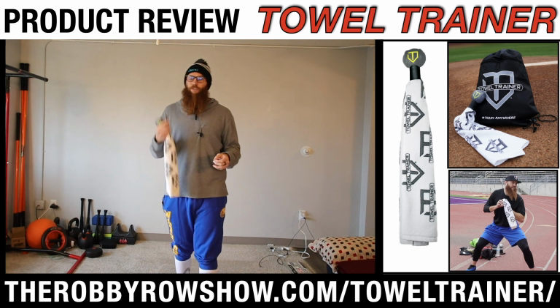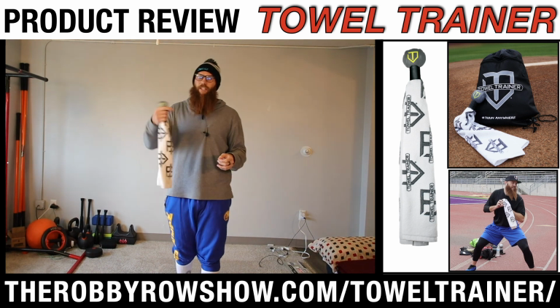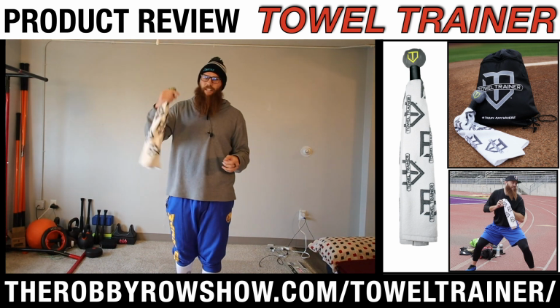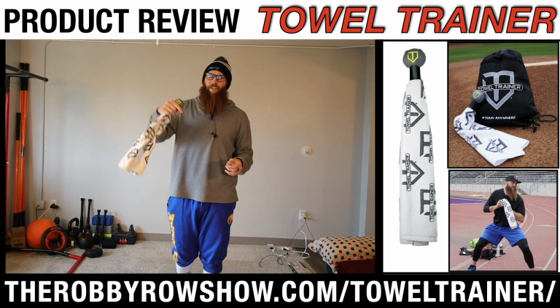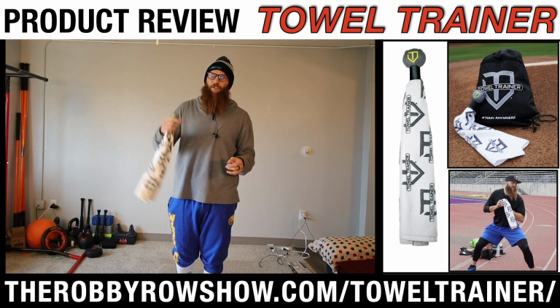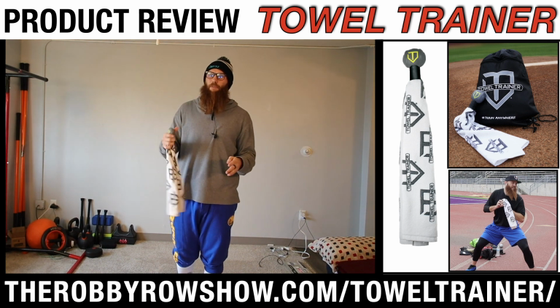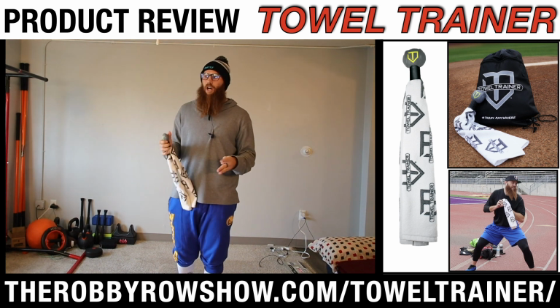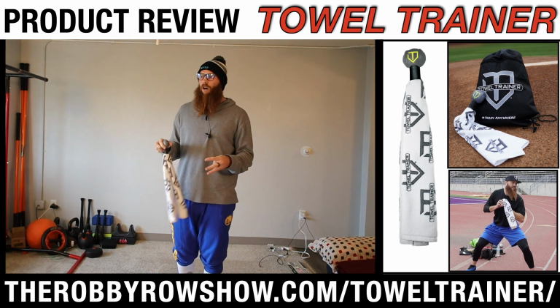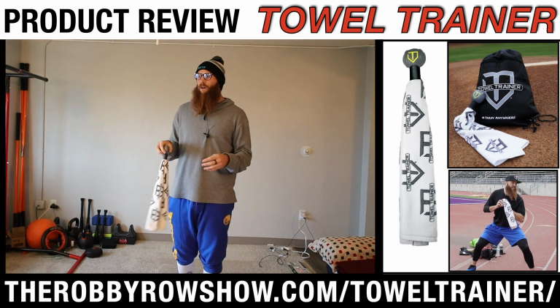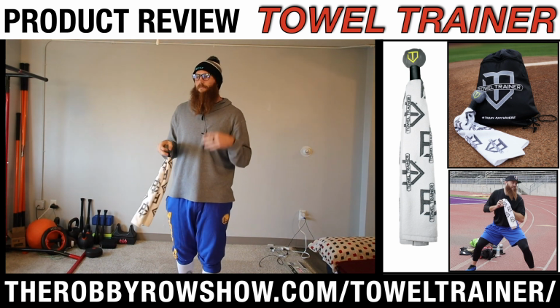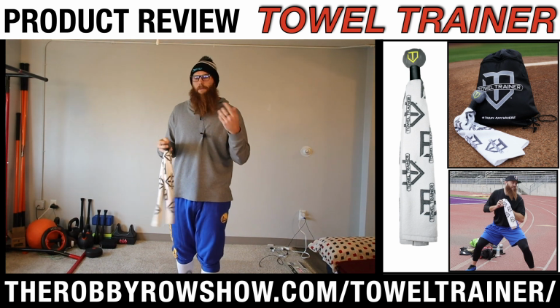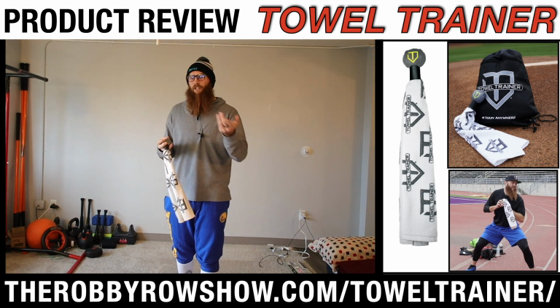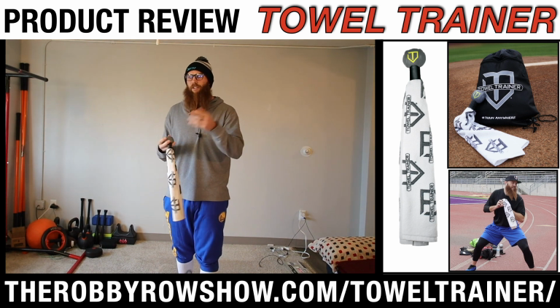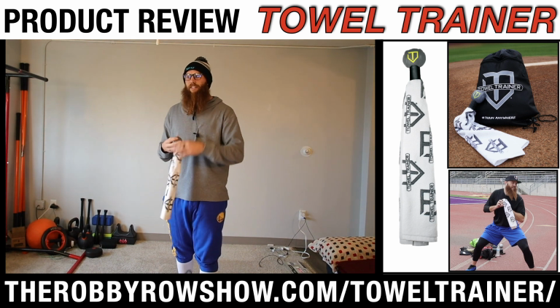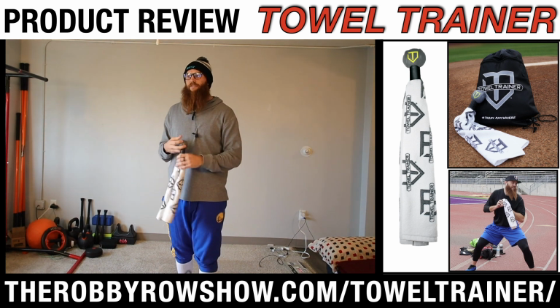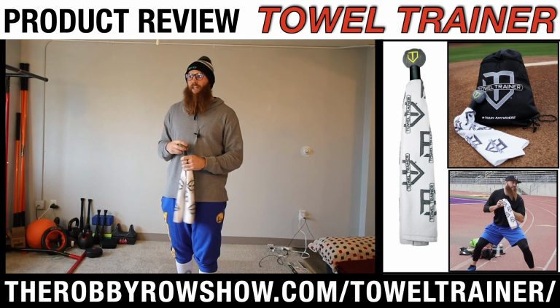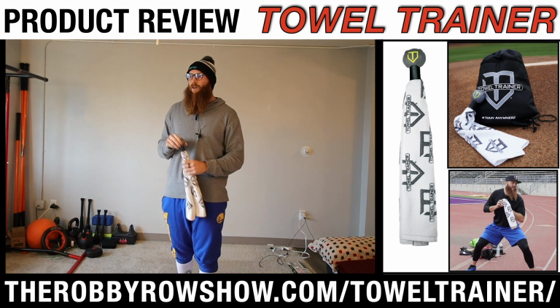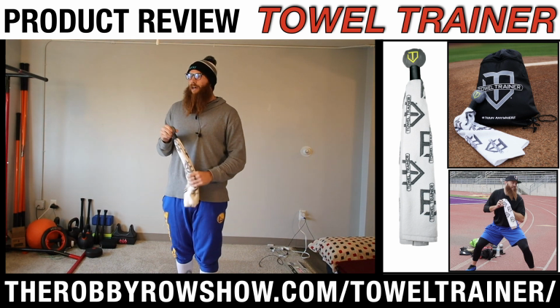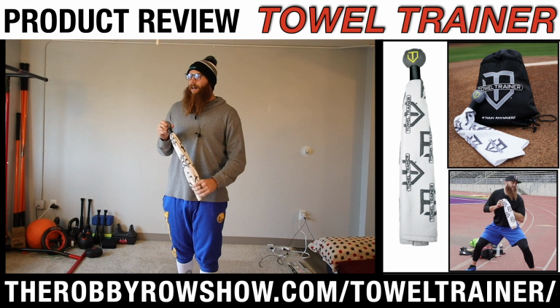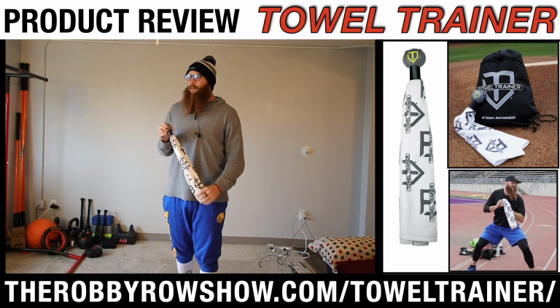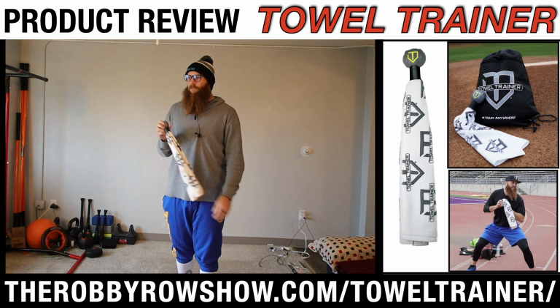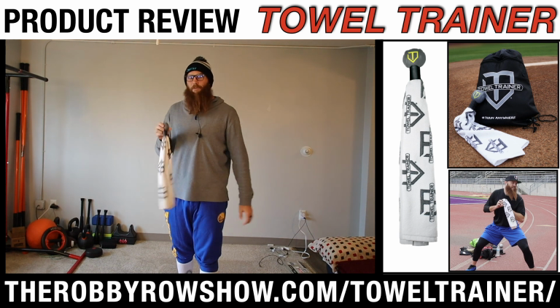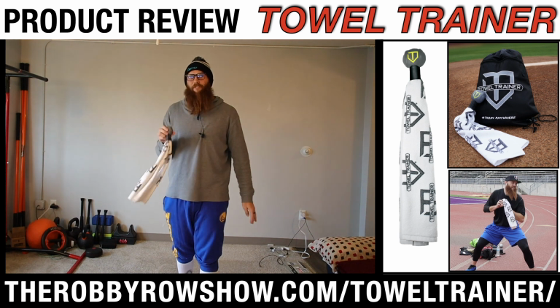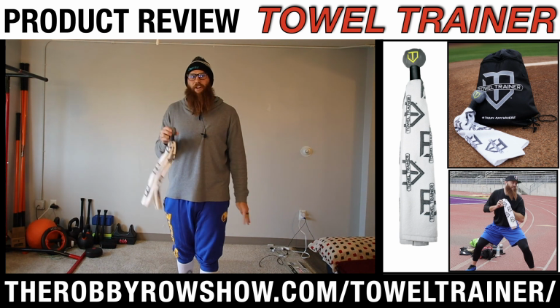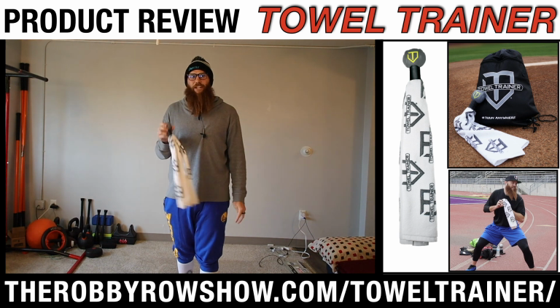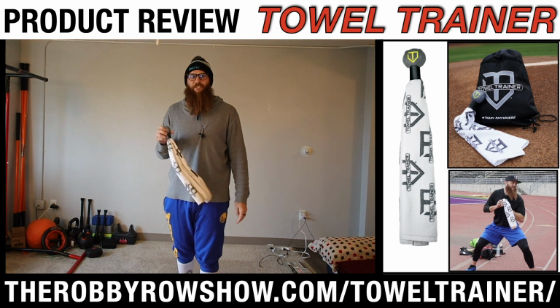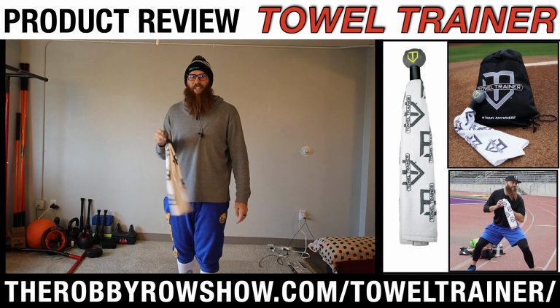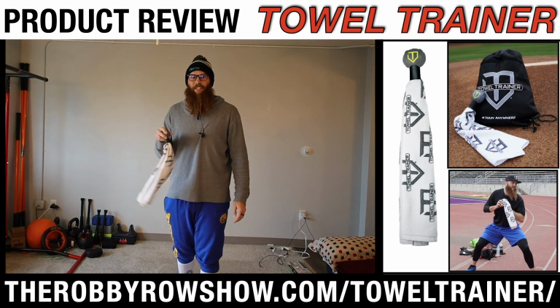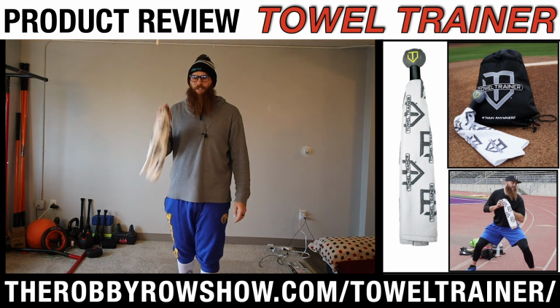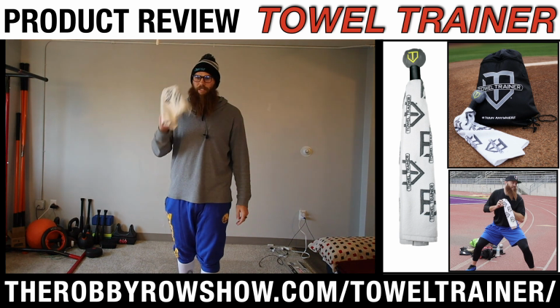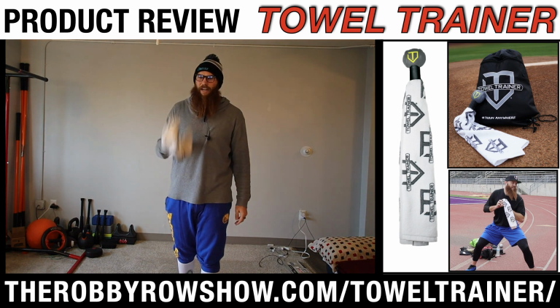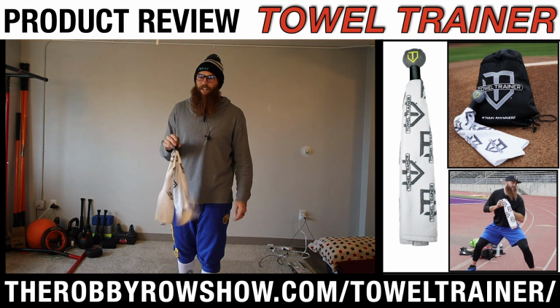You'll see in the videos below a couple different variations that I like to use with the towel.